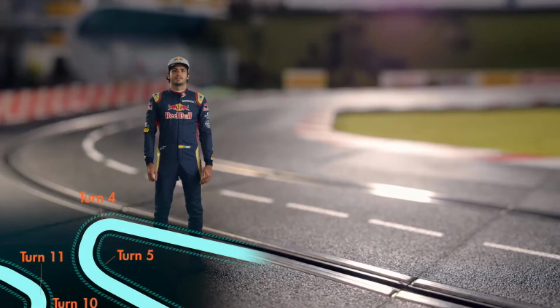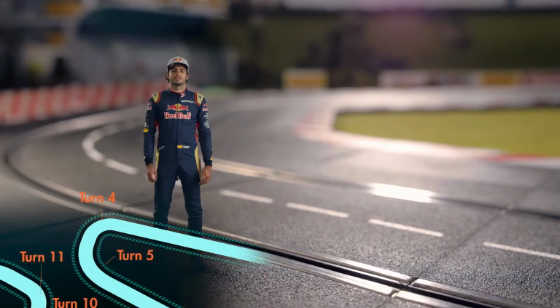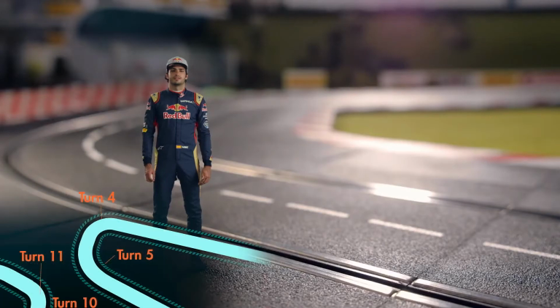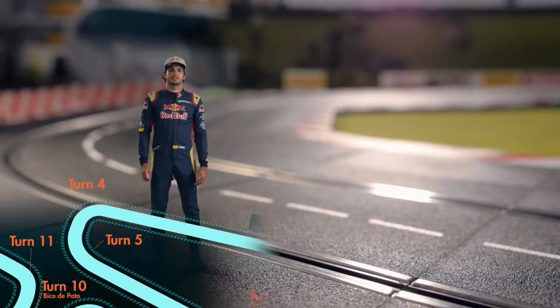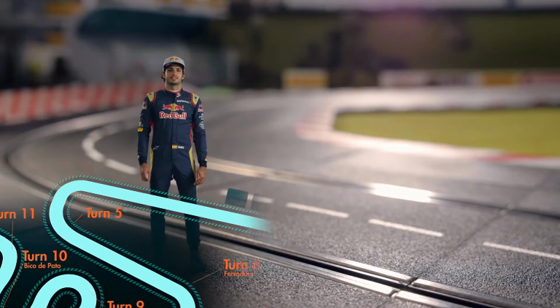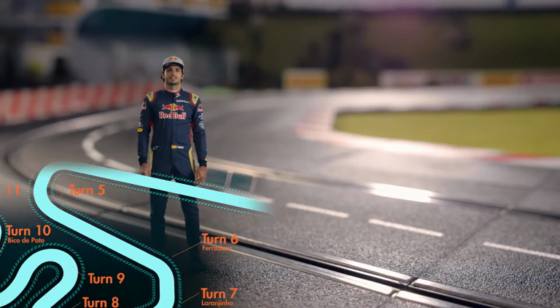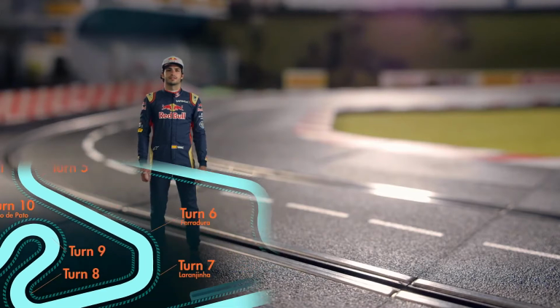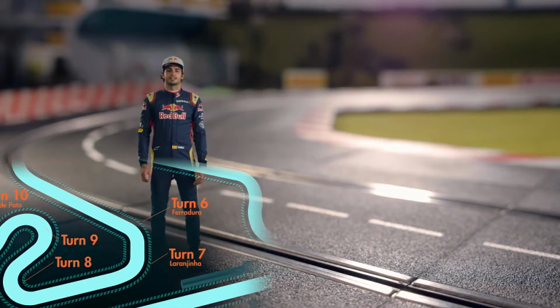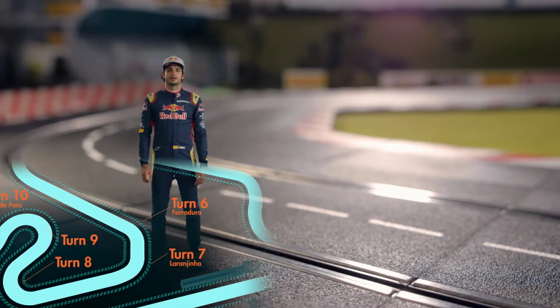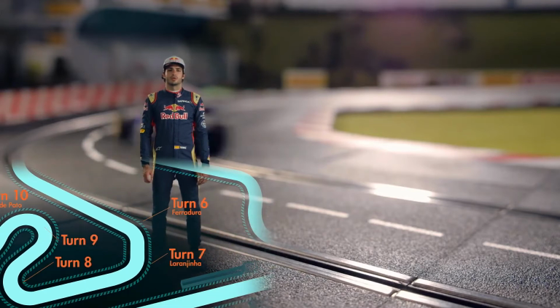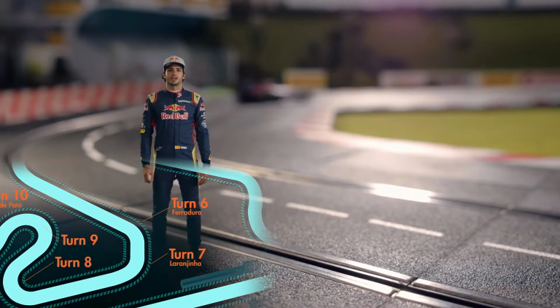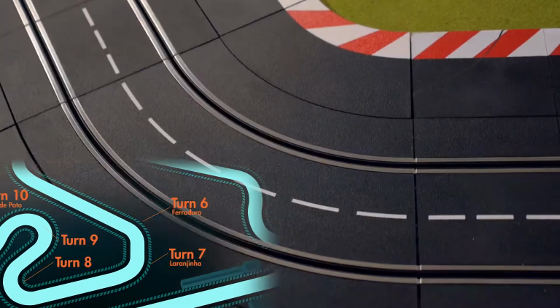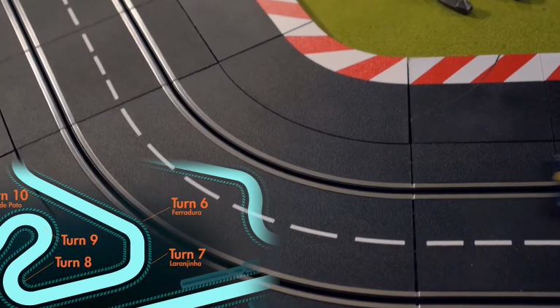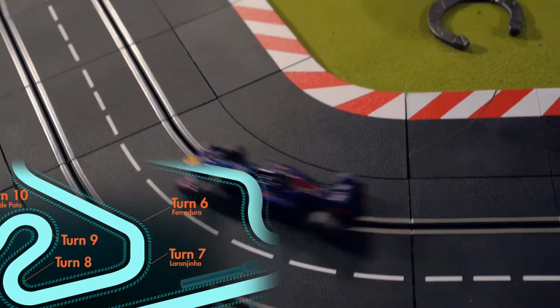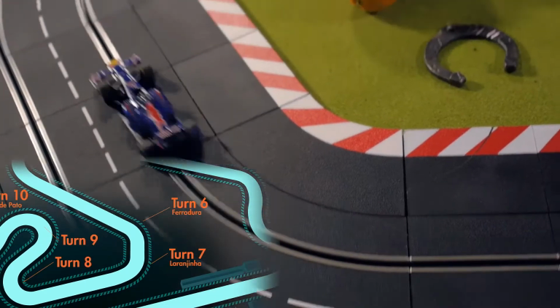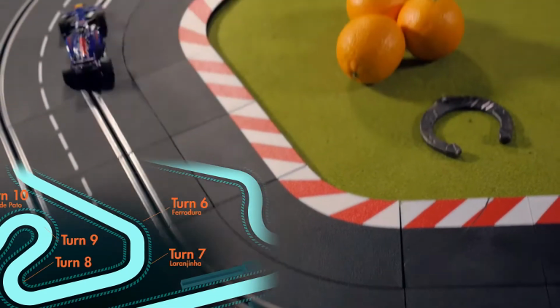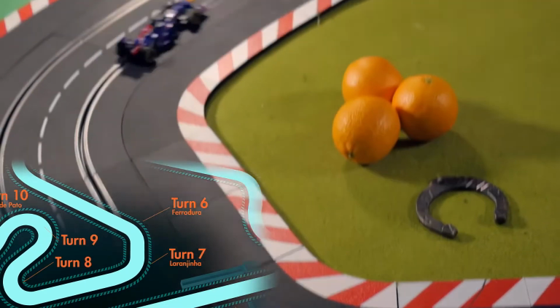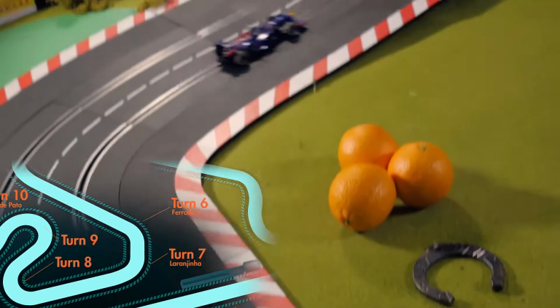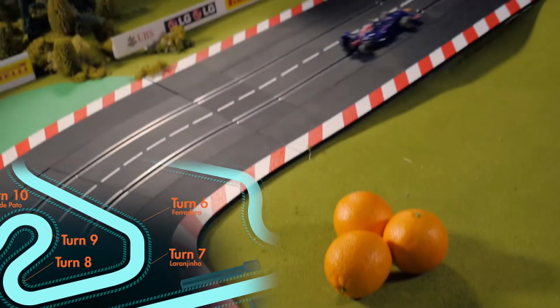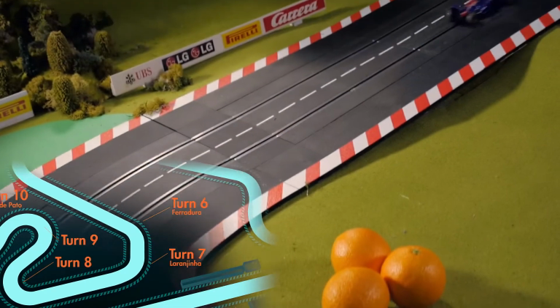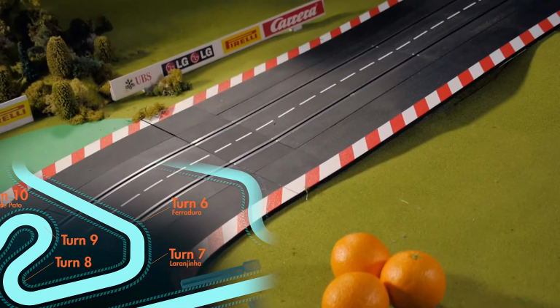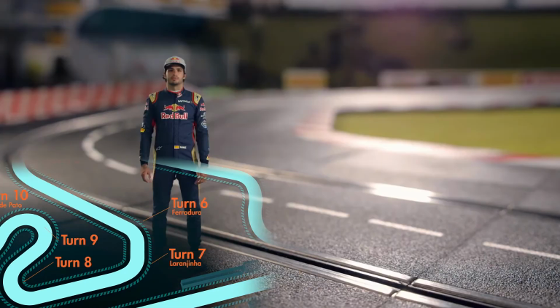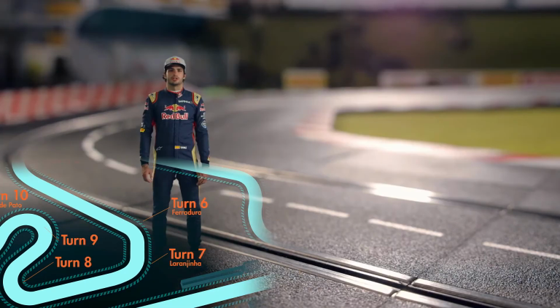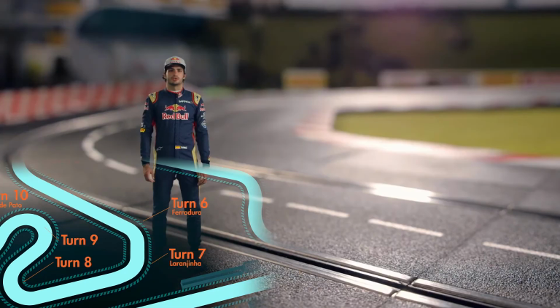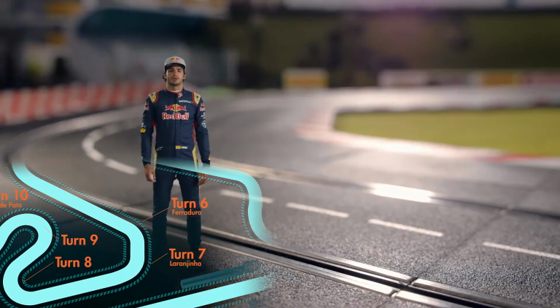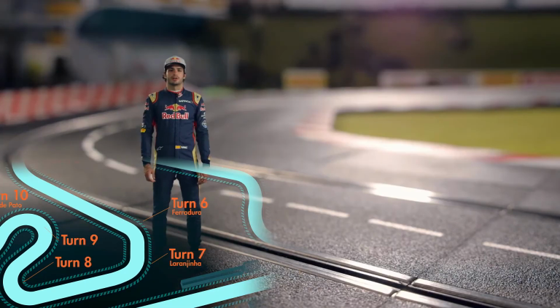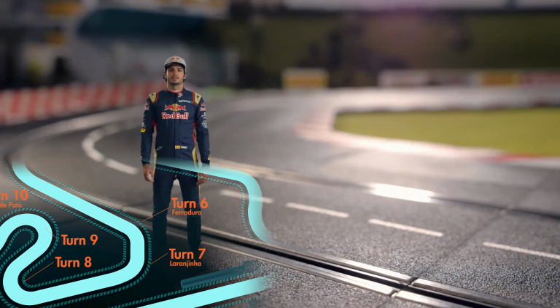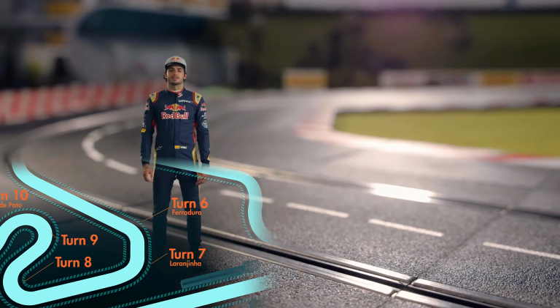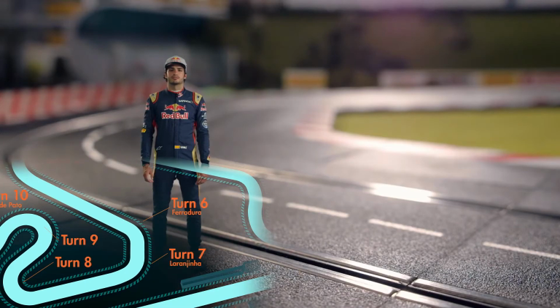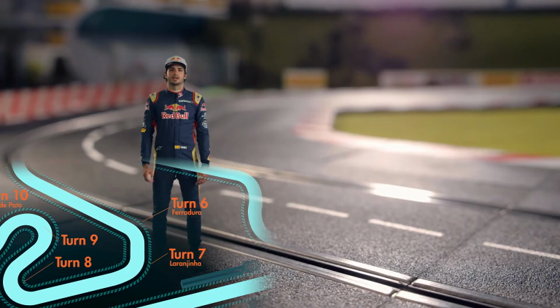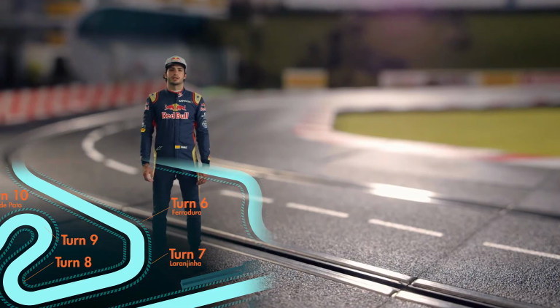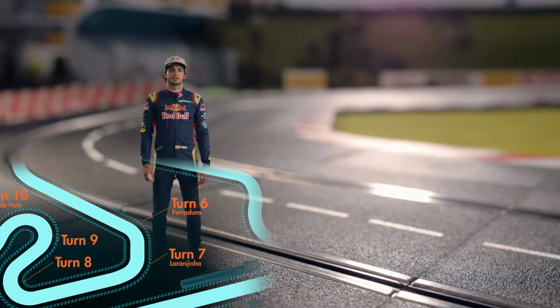Turn 6 and 7 is a double right-hander, more or less at 200 kph — quite fast, with a blind apex.